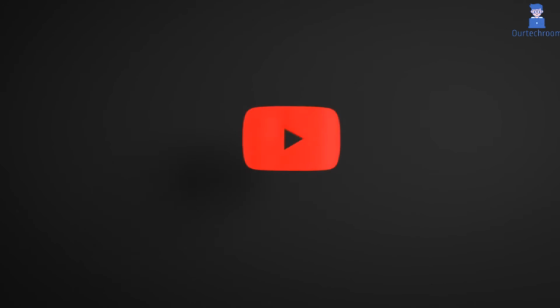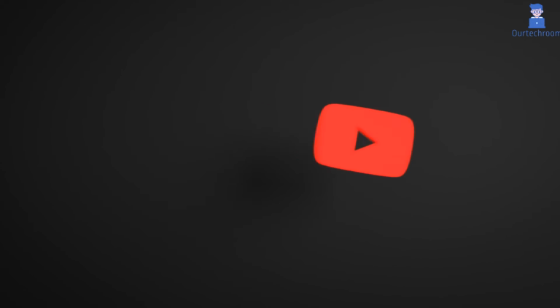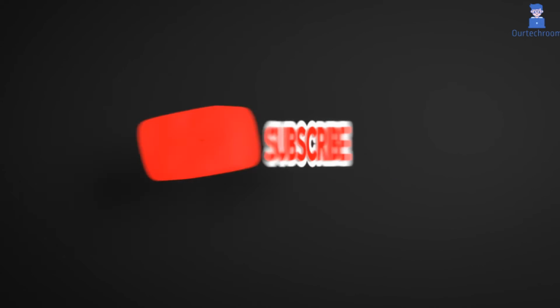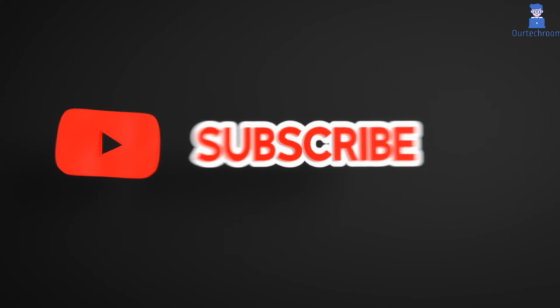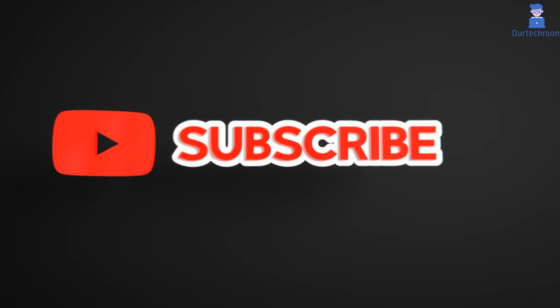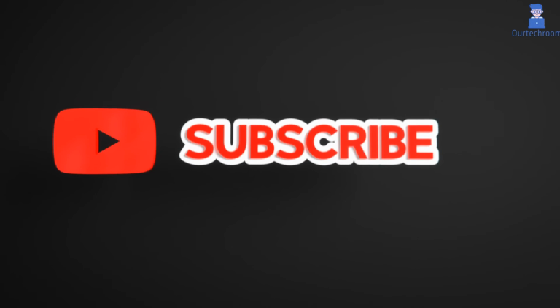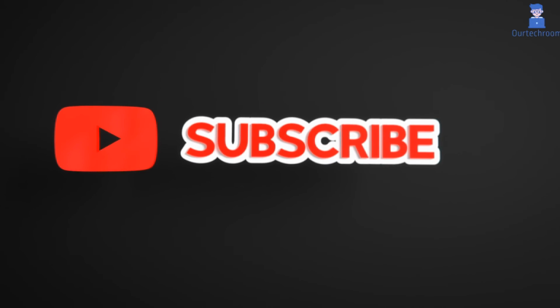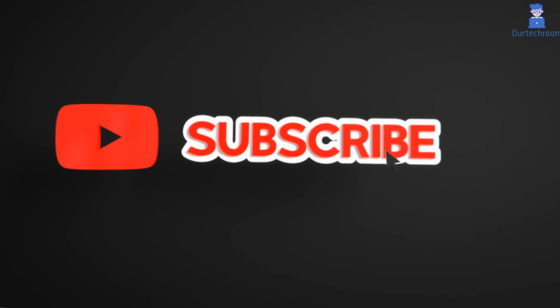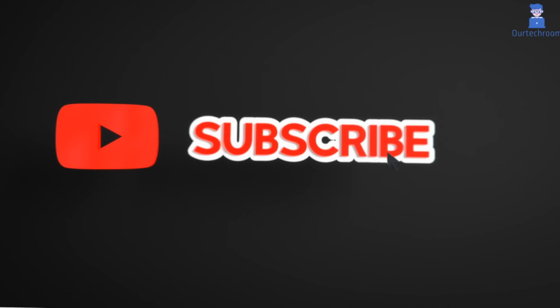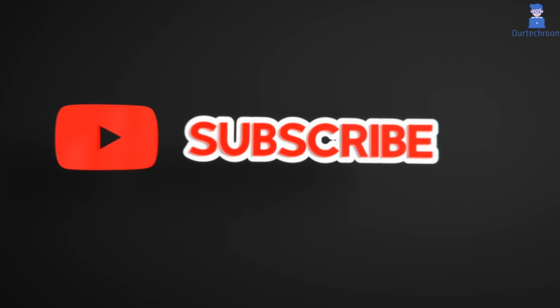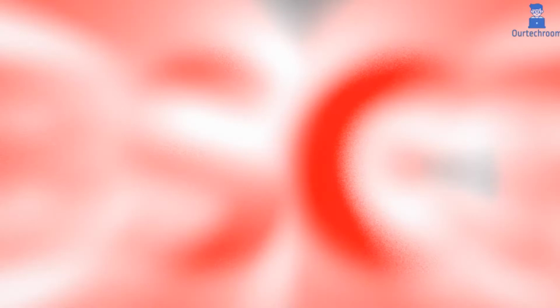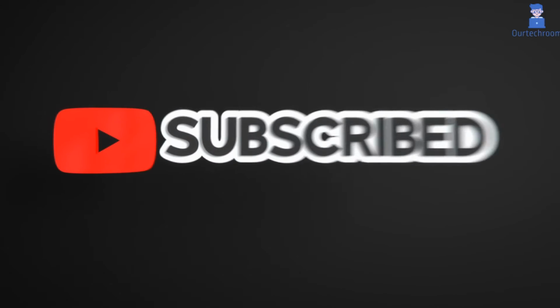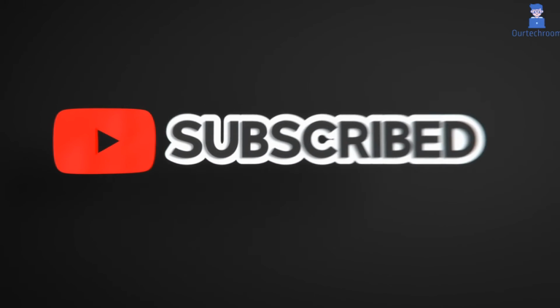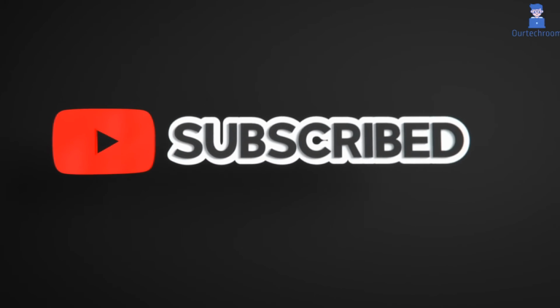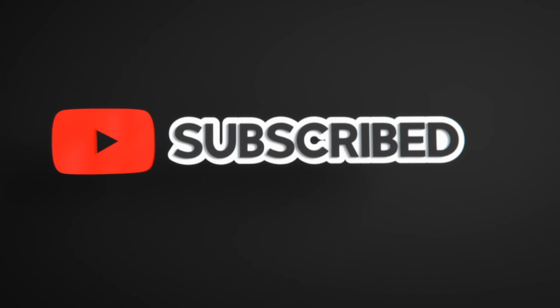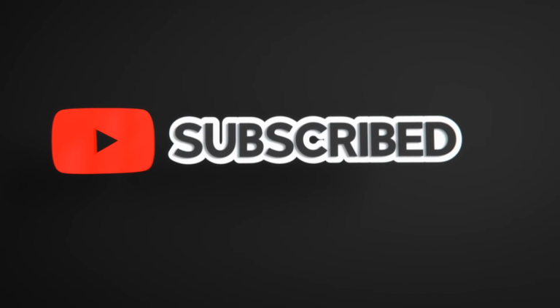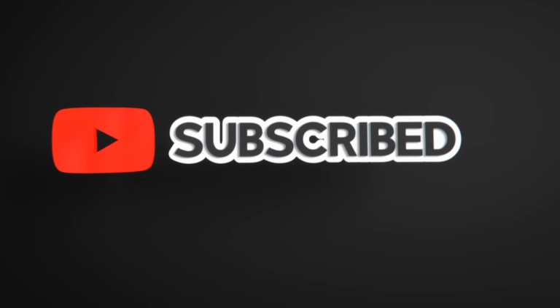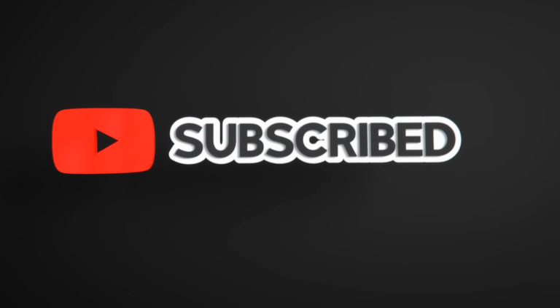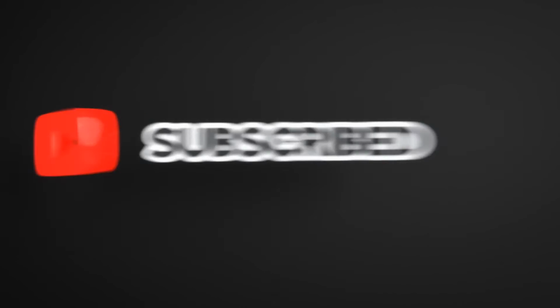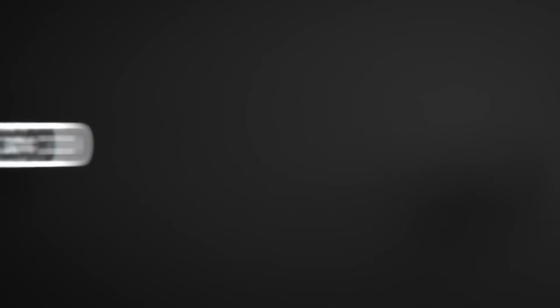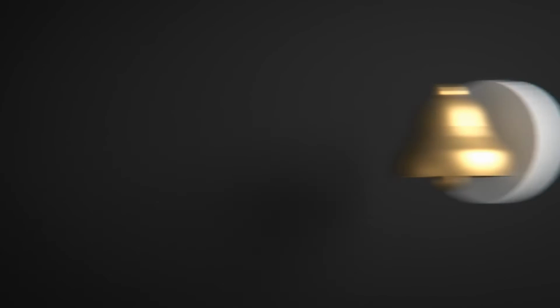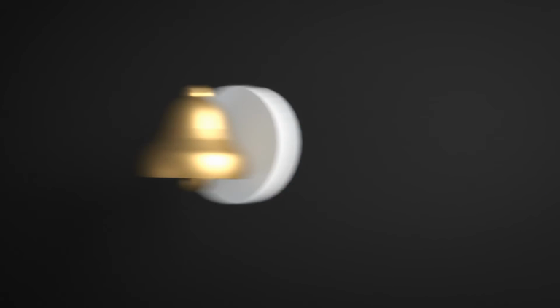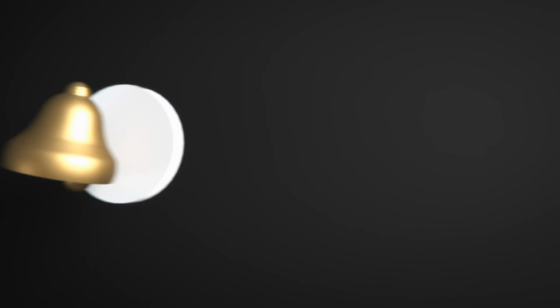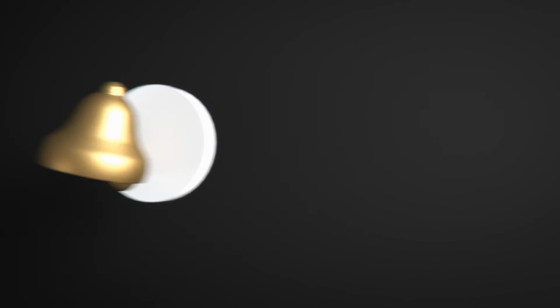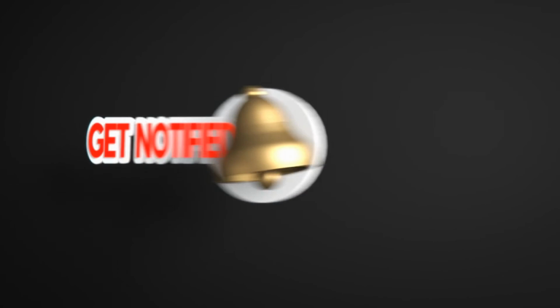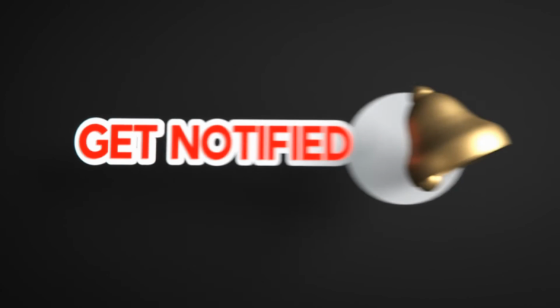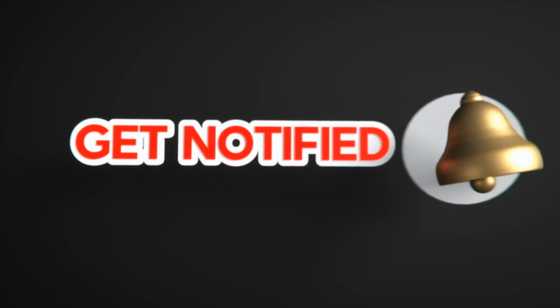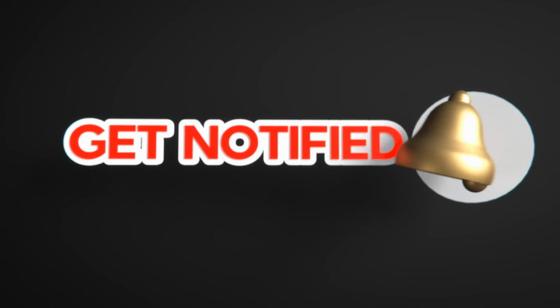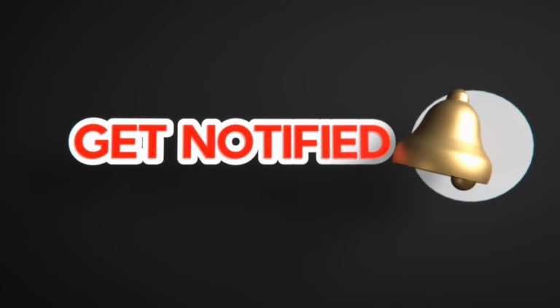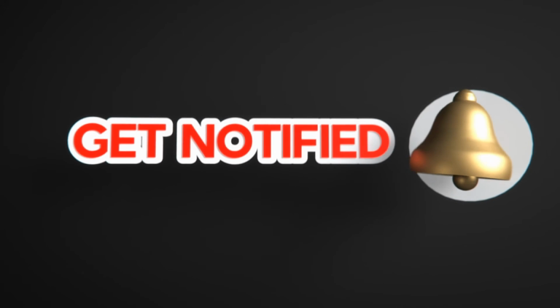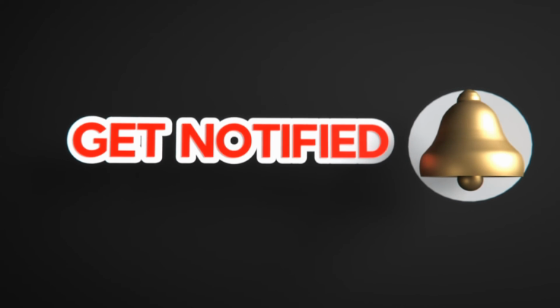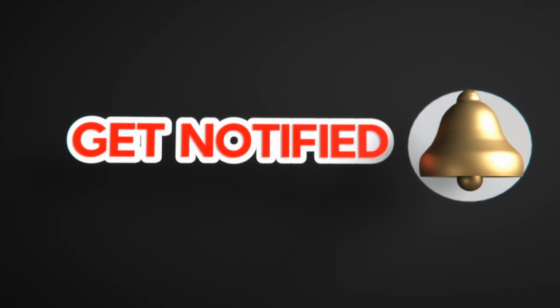This much for today. If you like this video, please subscribe to the channel and click on the bell icon to never miss any update. Thank you.